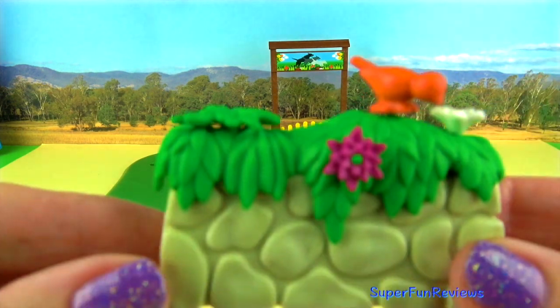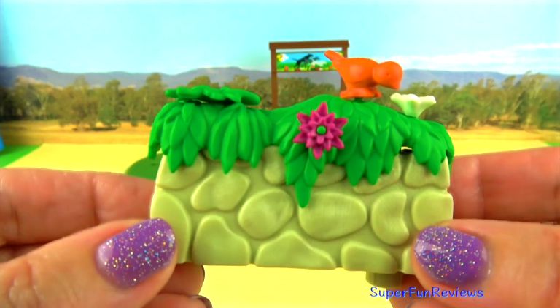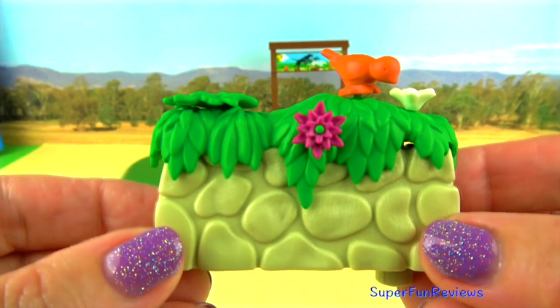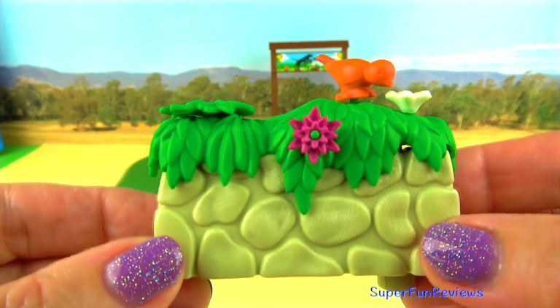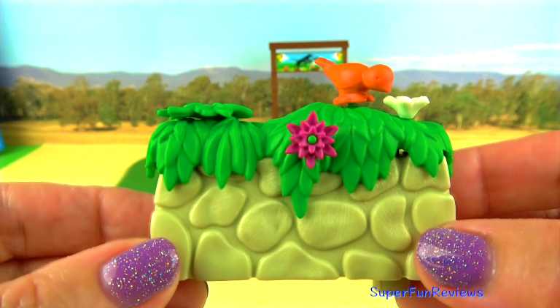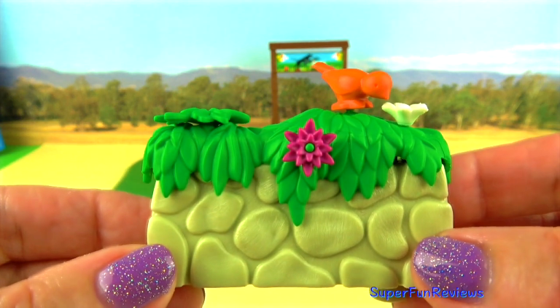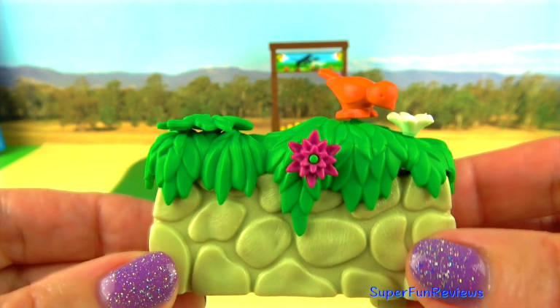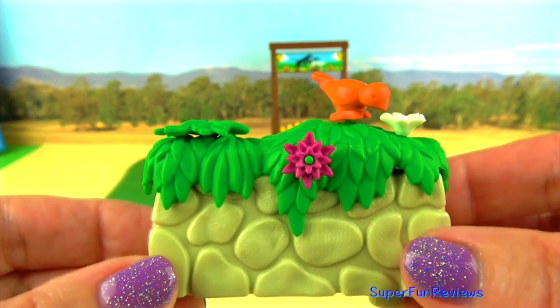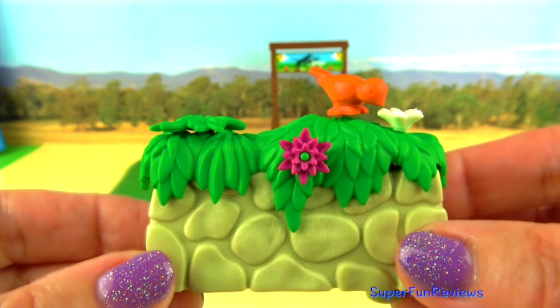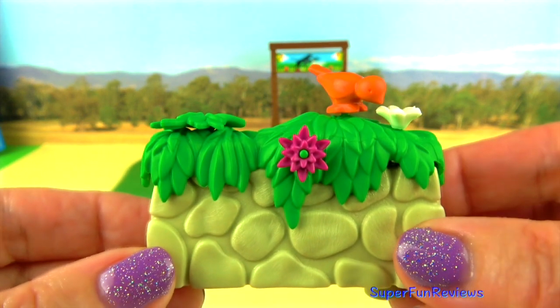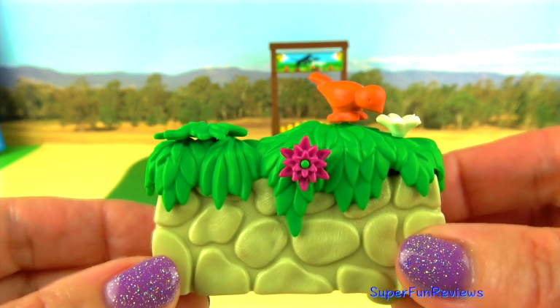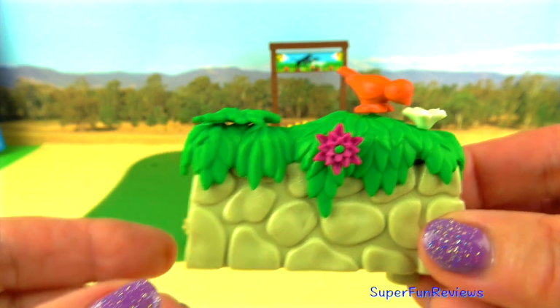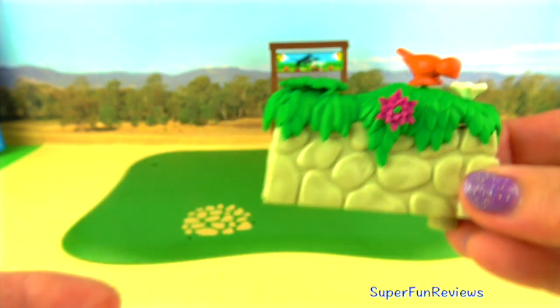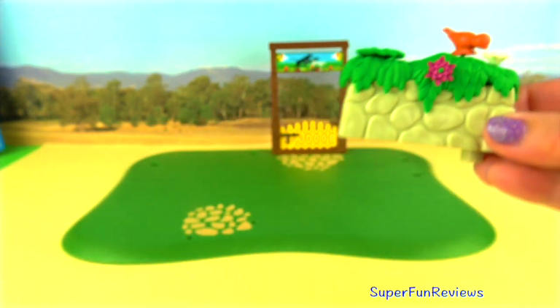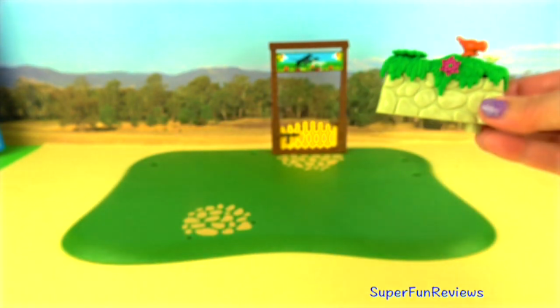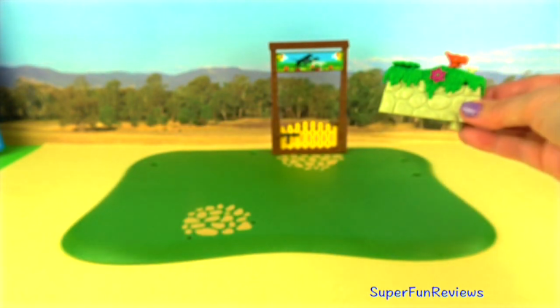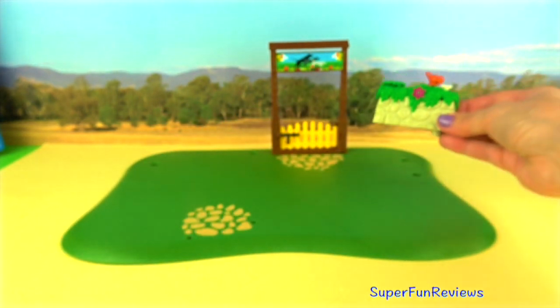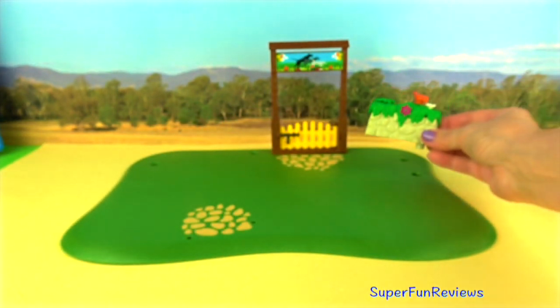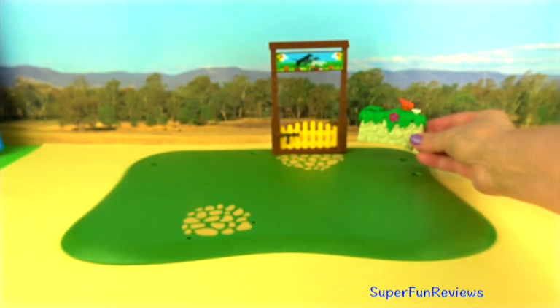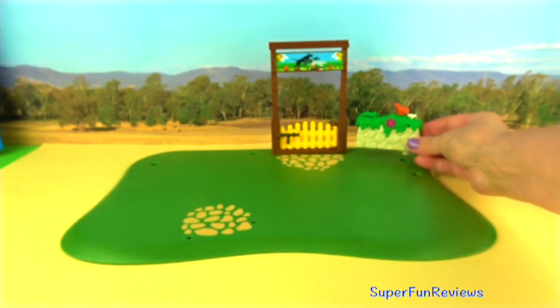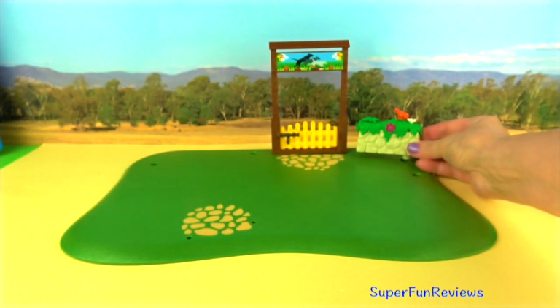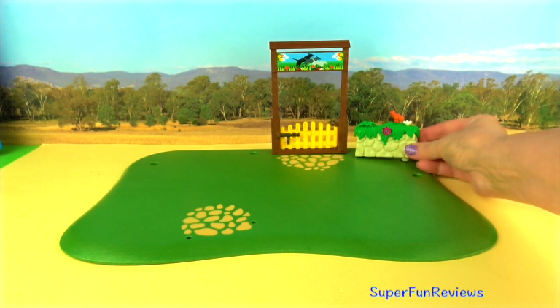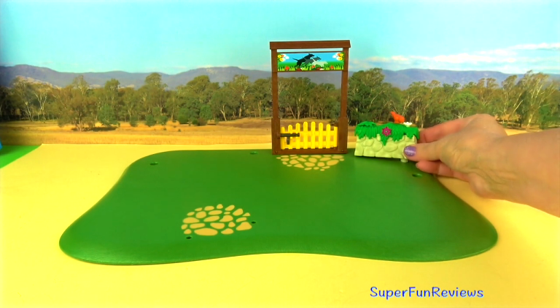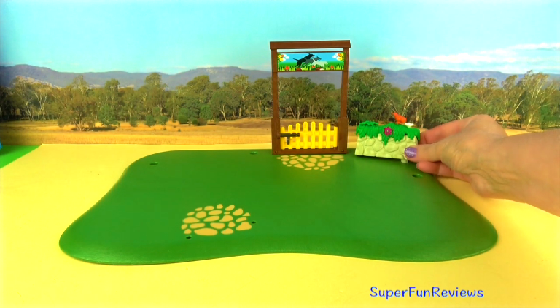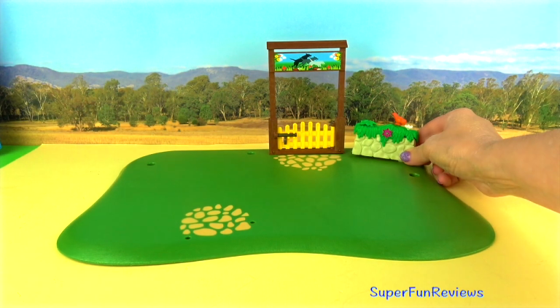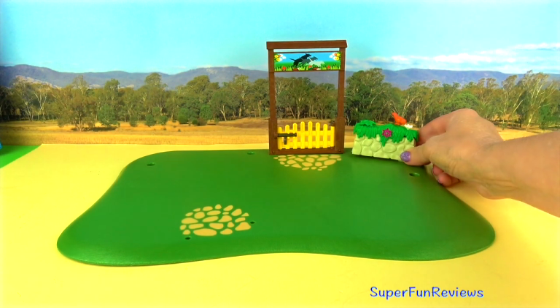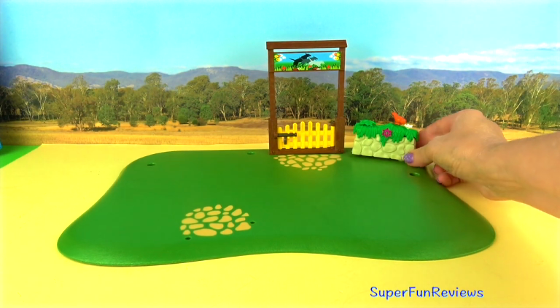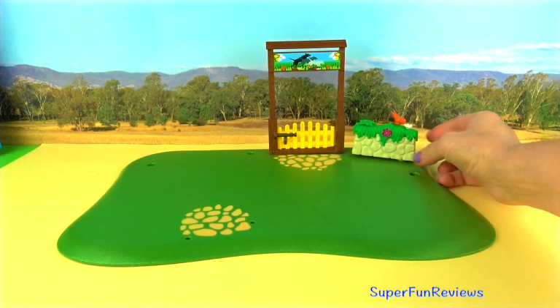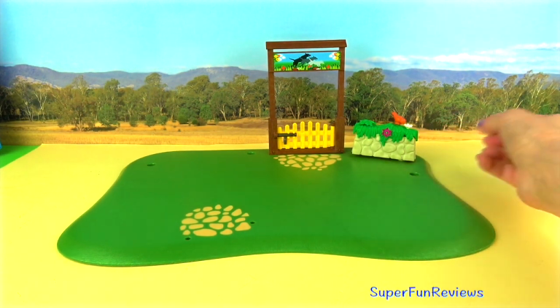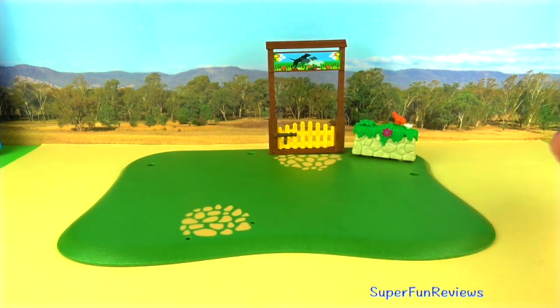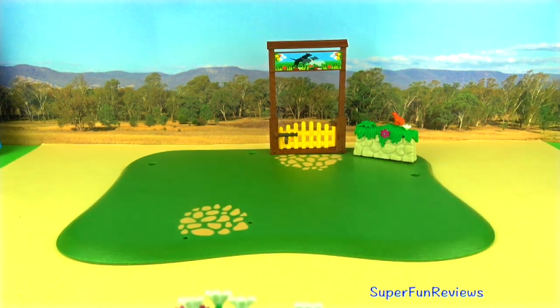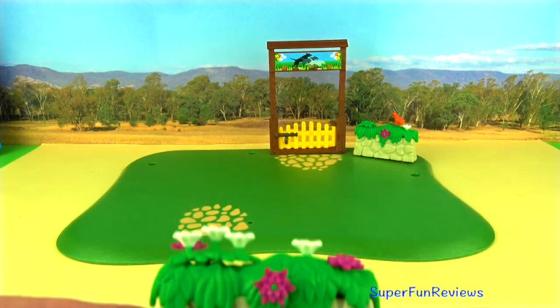These wall sections I've already assembled, but it's very easy to put the leaves on and the flowers.